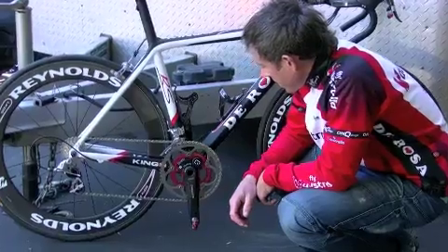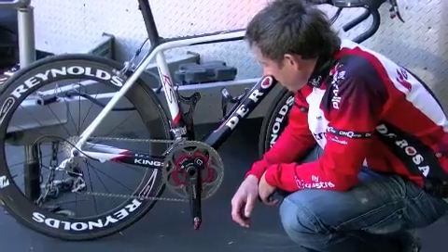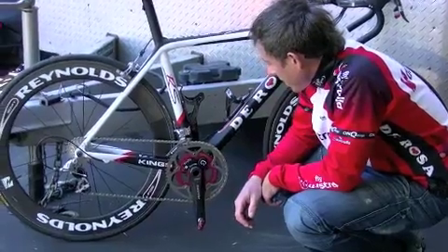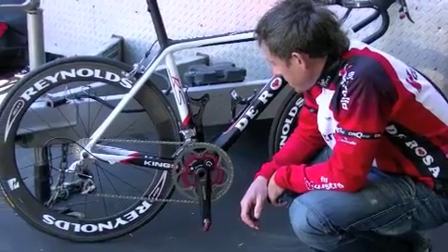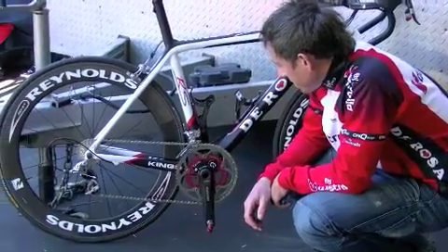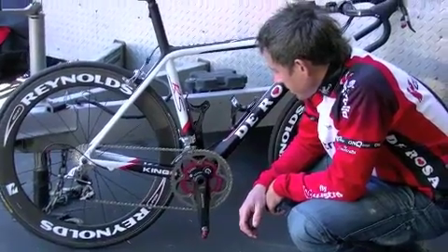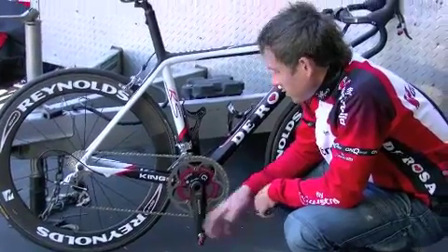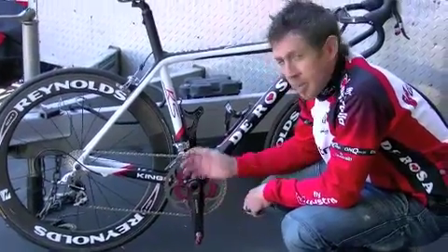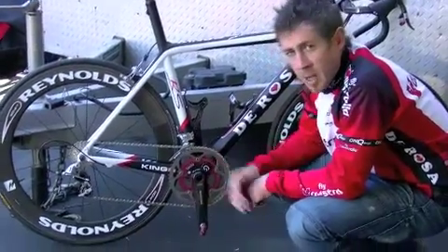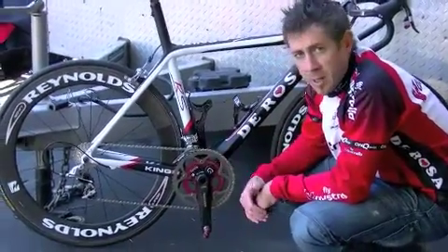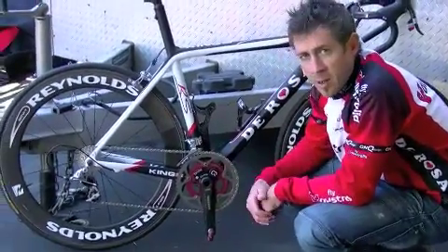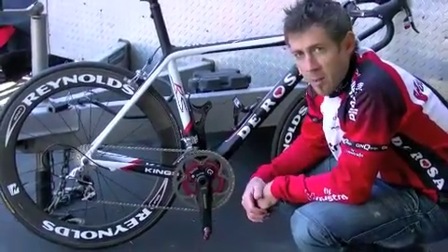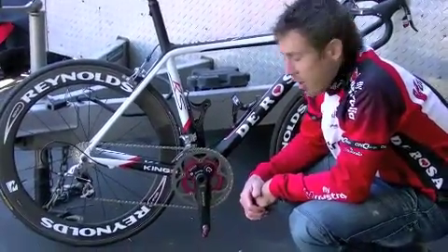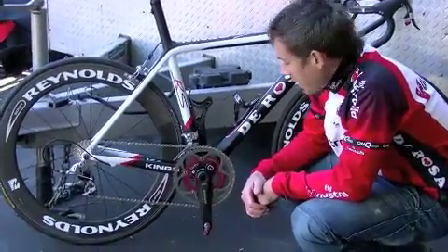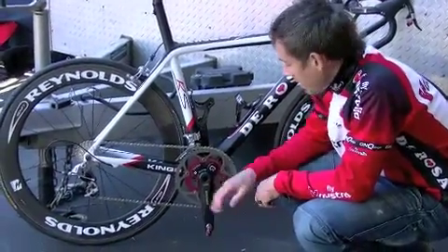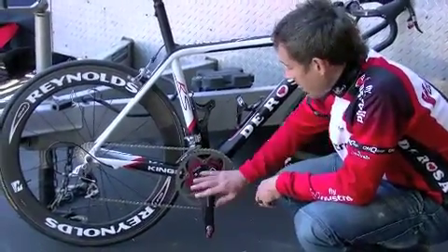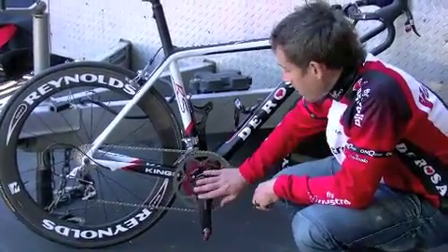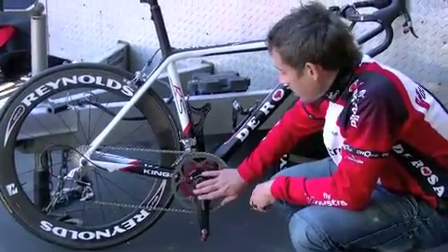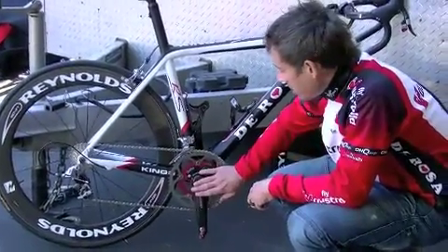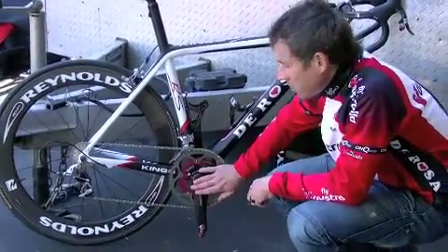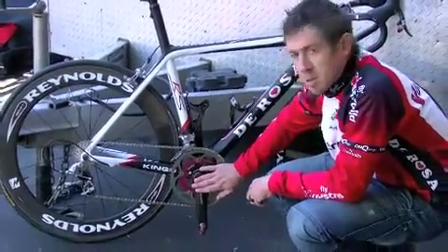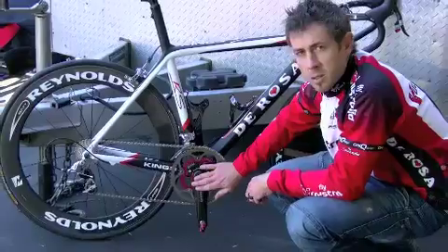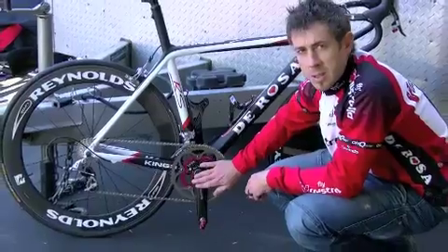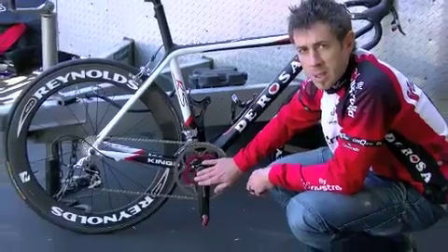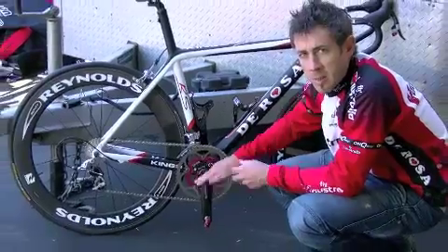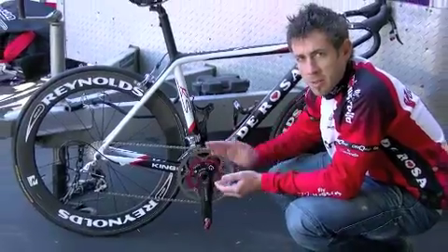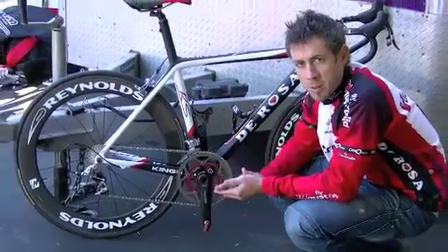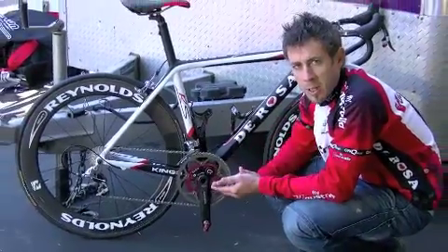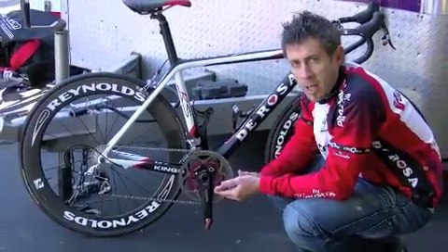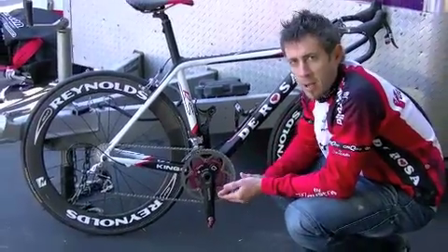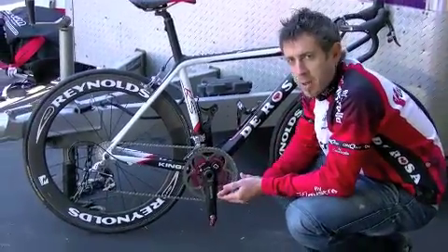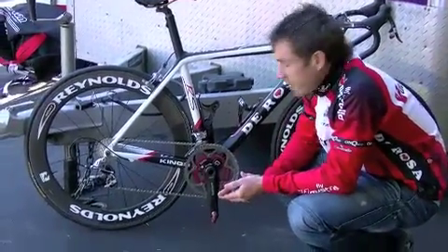Every day it's as simple as coming out, getting on our bike, and calibrating the unit to make sure that we're getting accurate data.